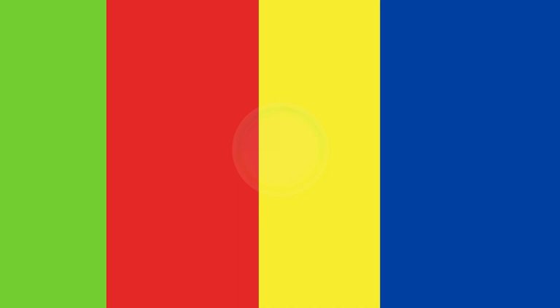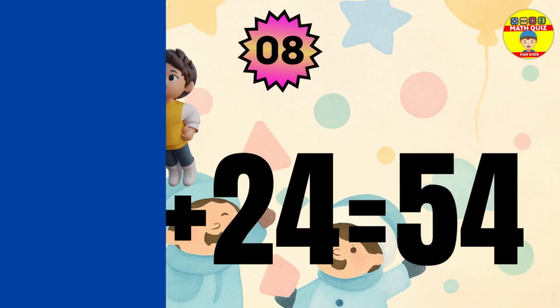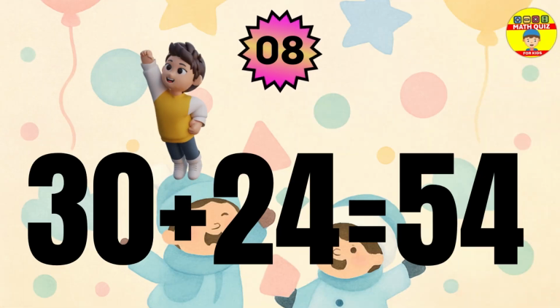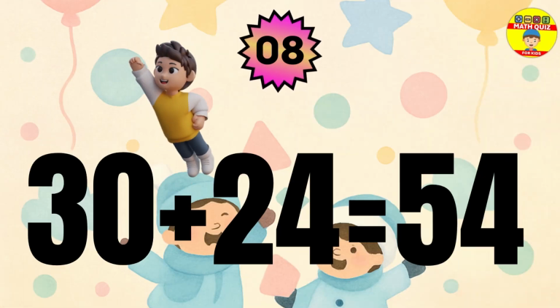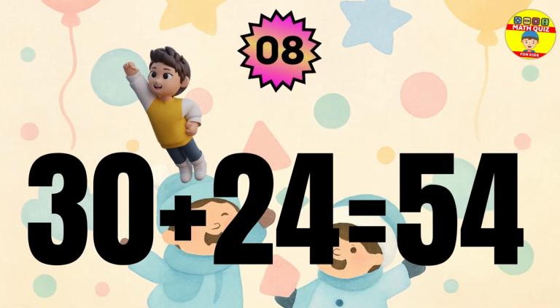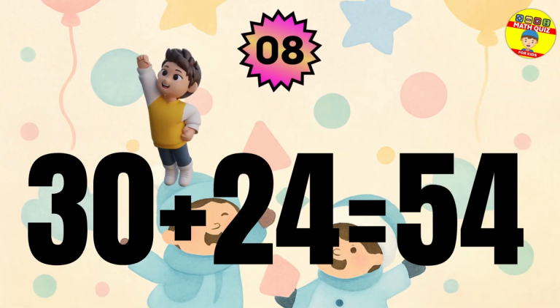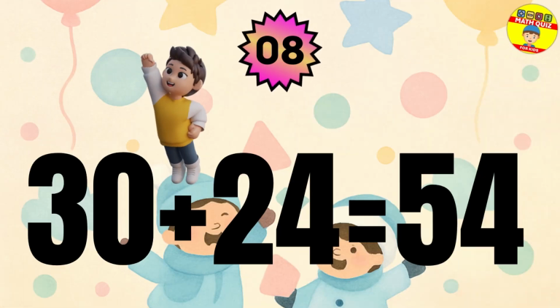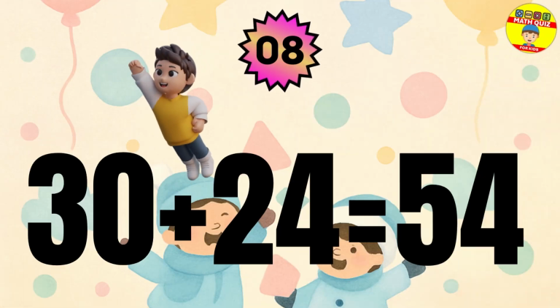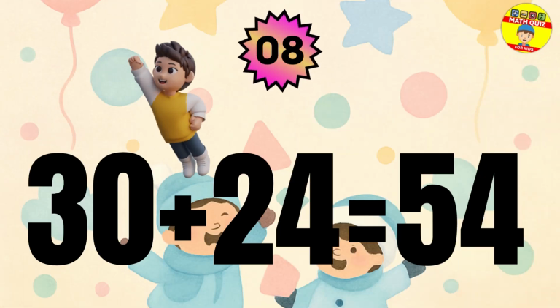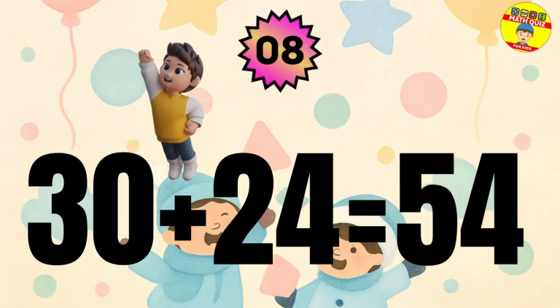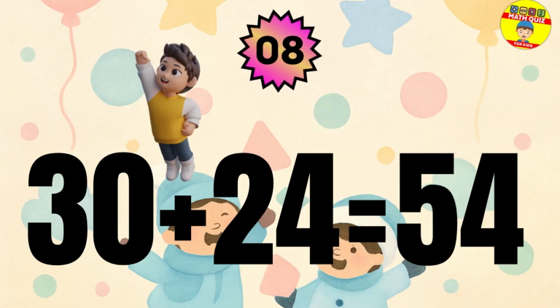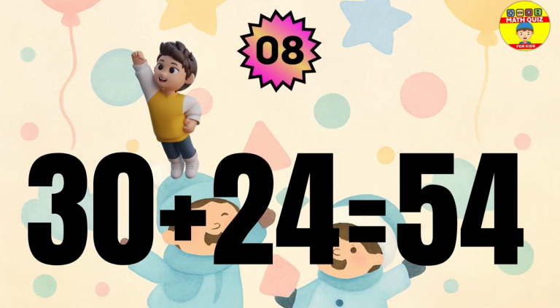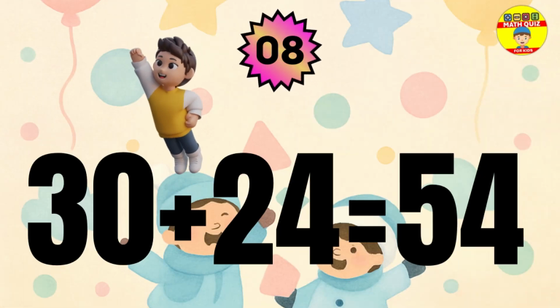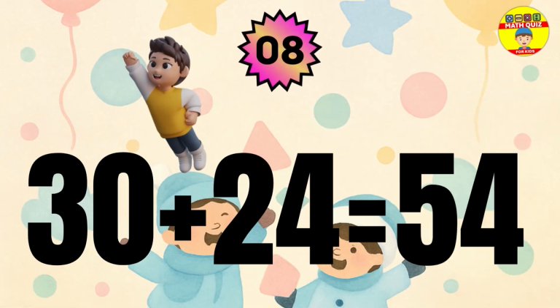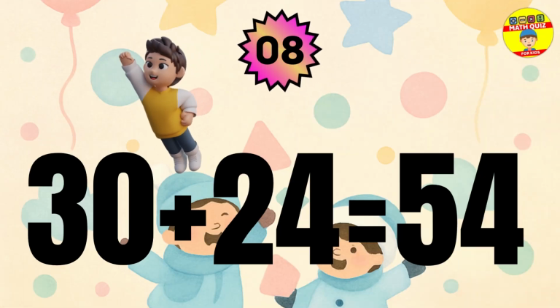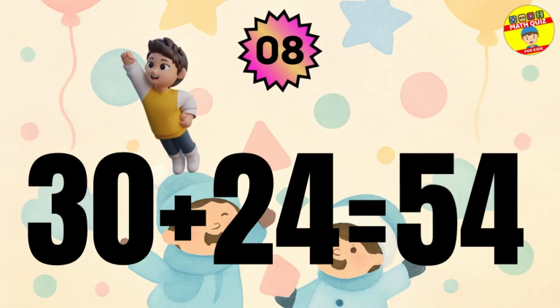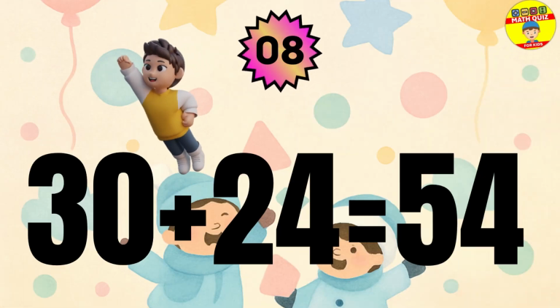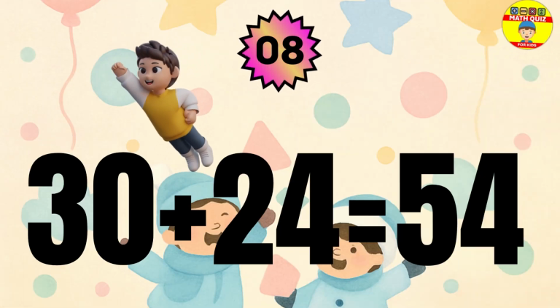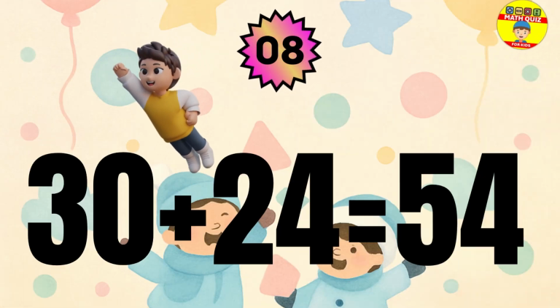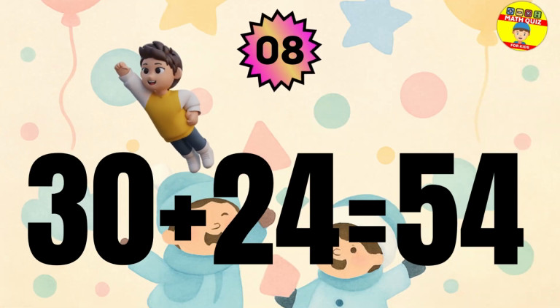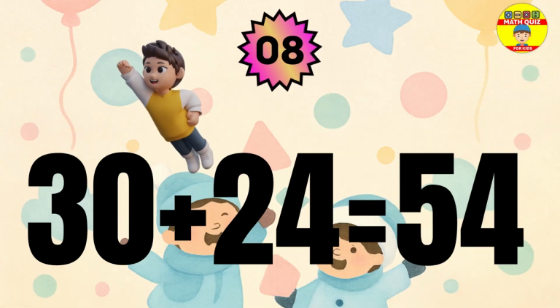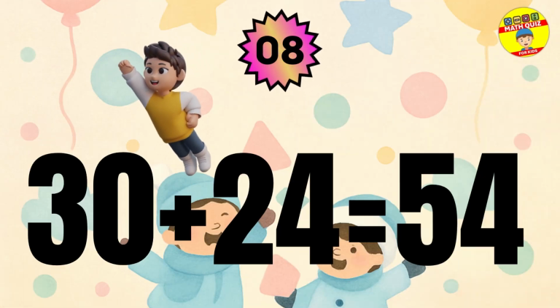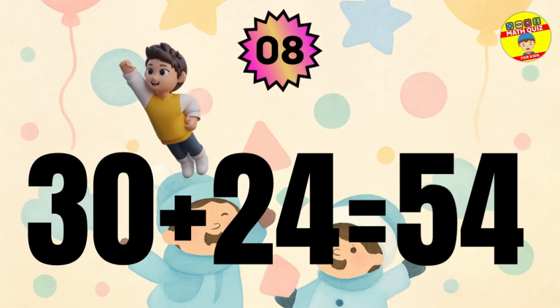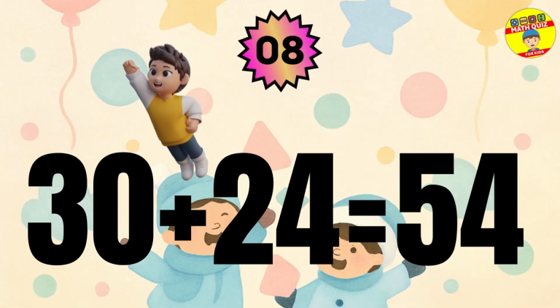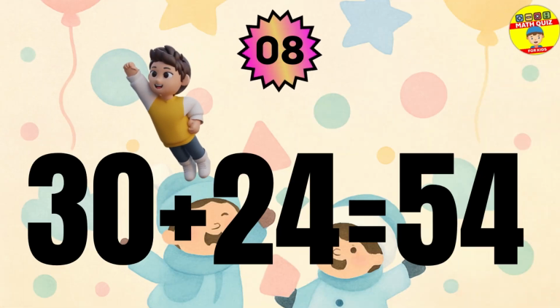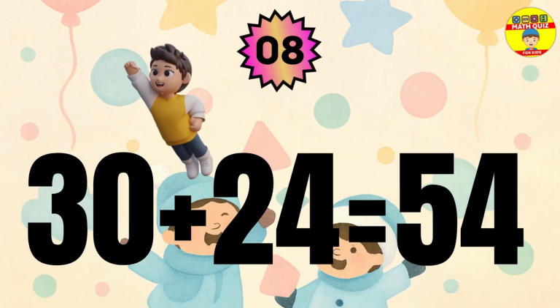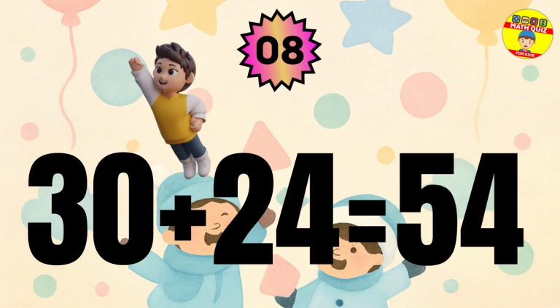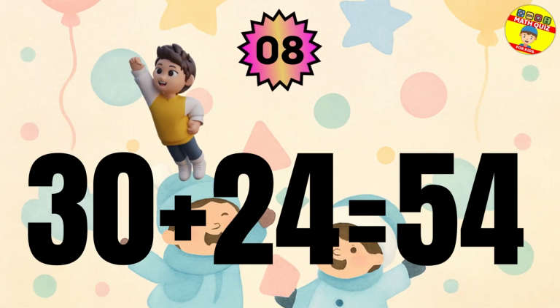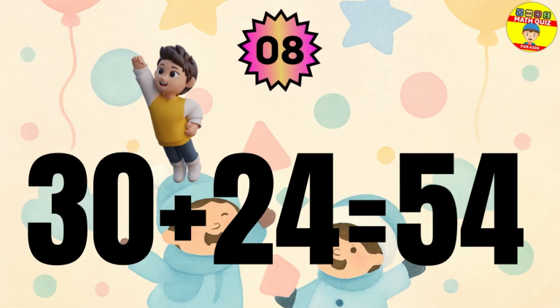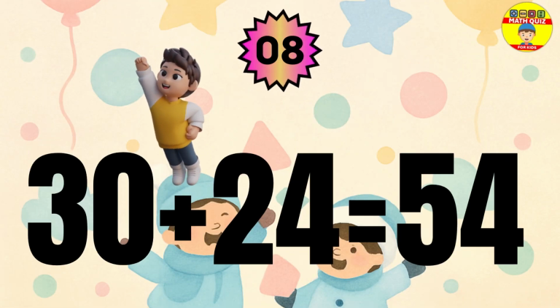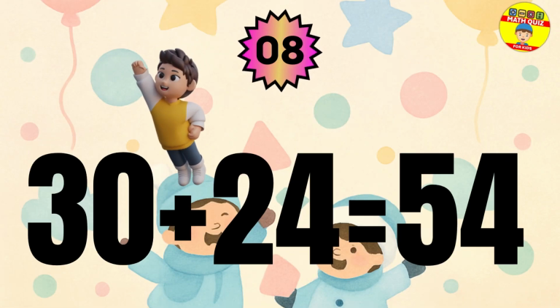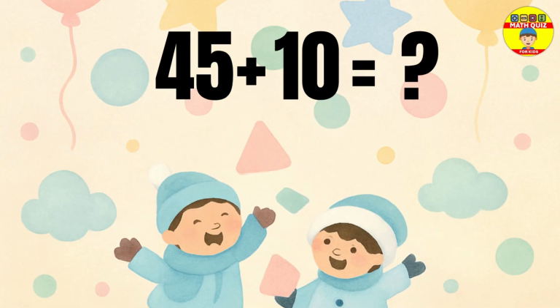Question 8. The answer is 30 plus 24 equals 54.